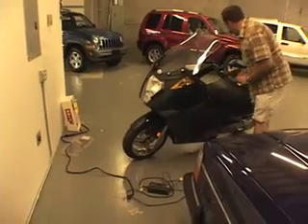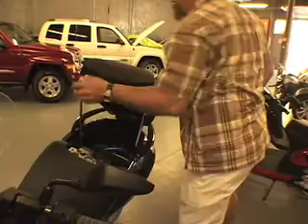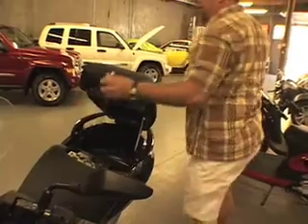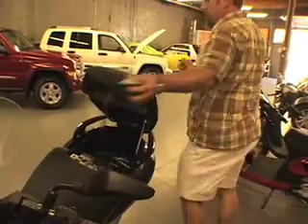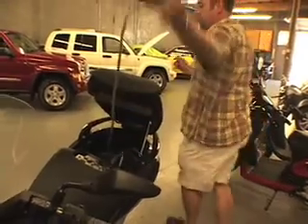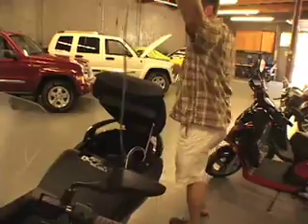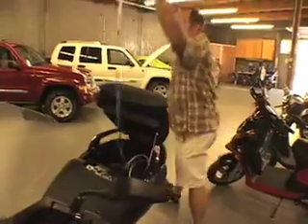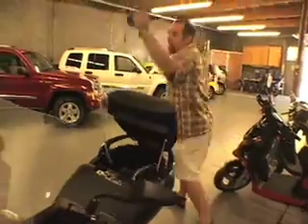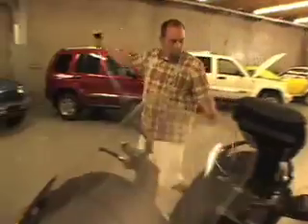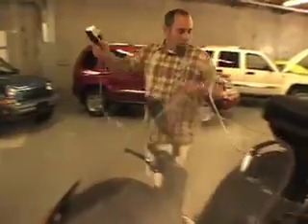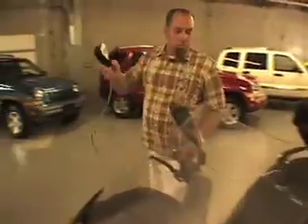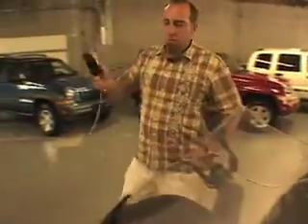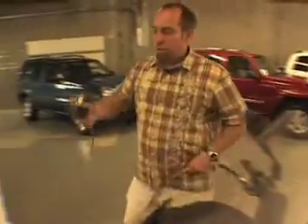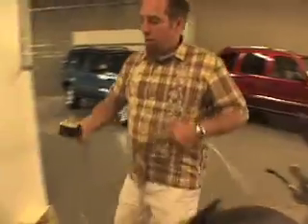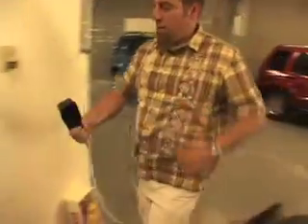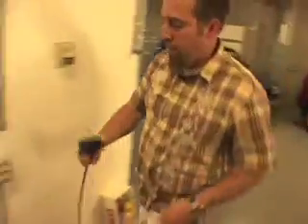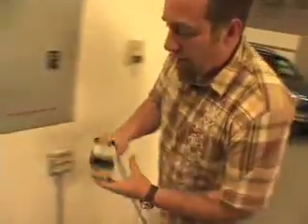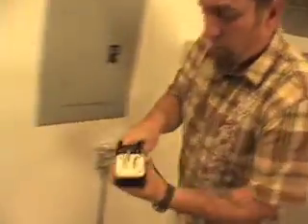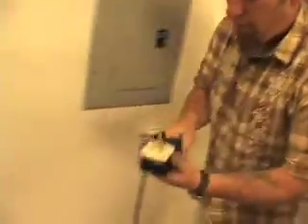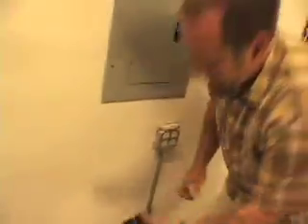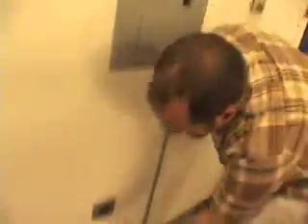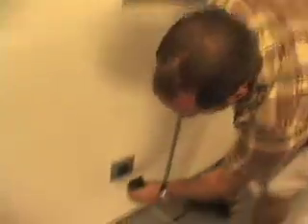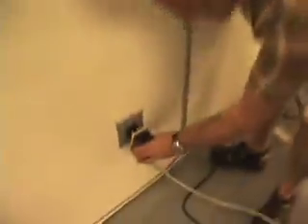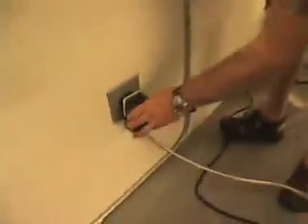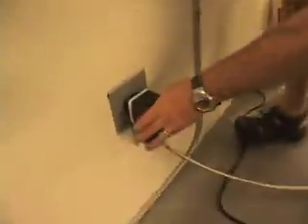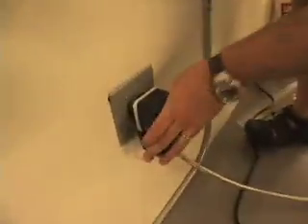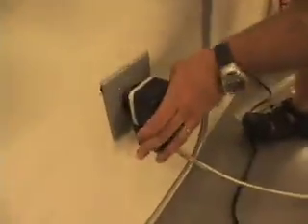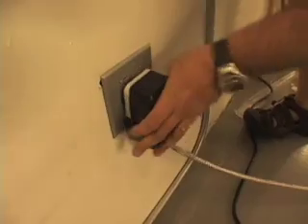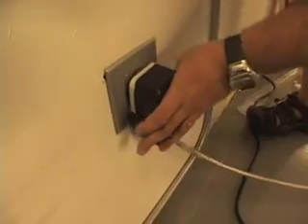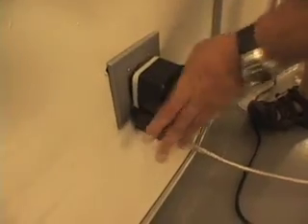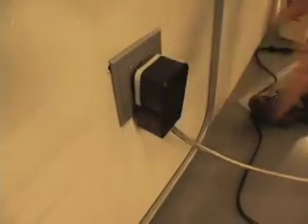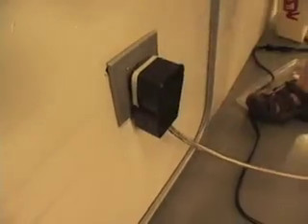This one happens to have the 220 on it. It goes 110 or 220, but if you put it on a 220 like a dryer outlet, it charges in less than an hour.